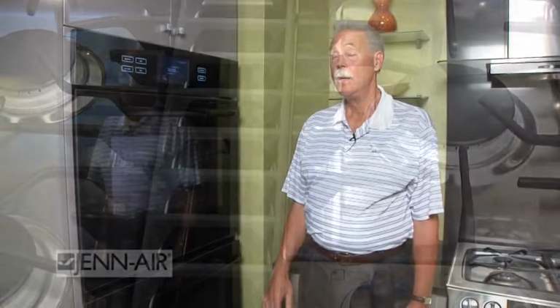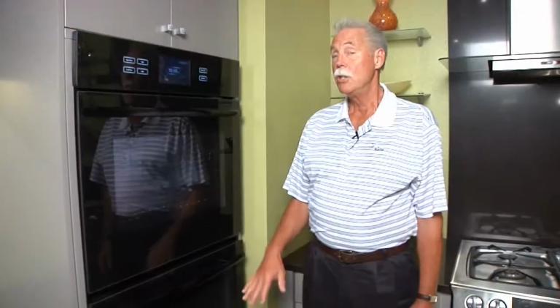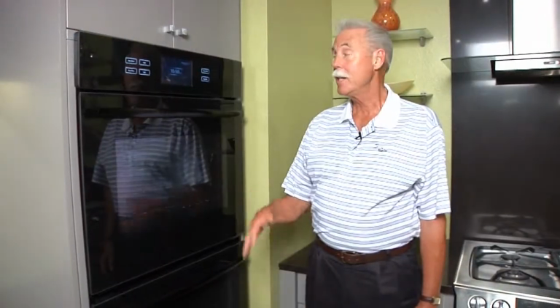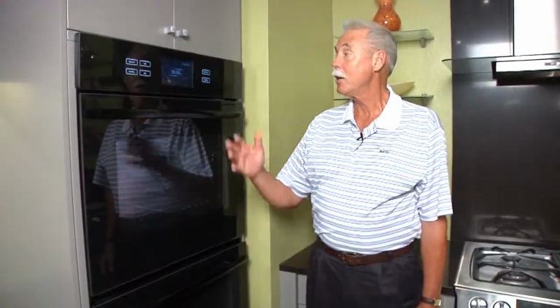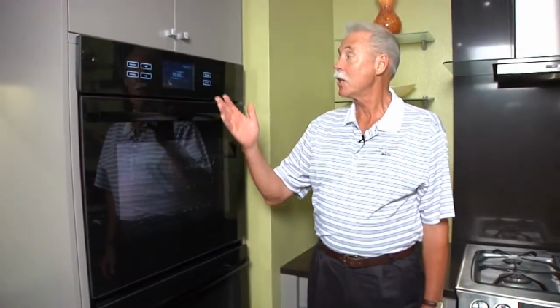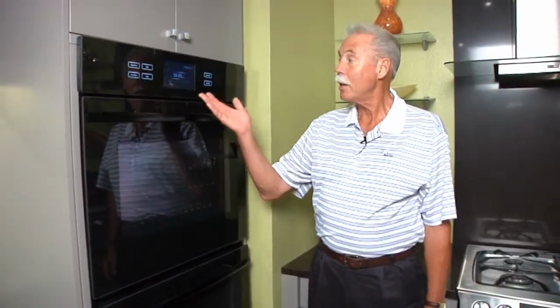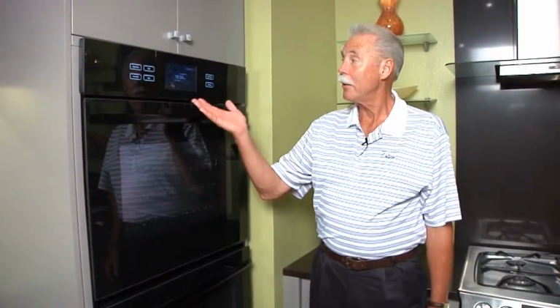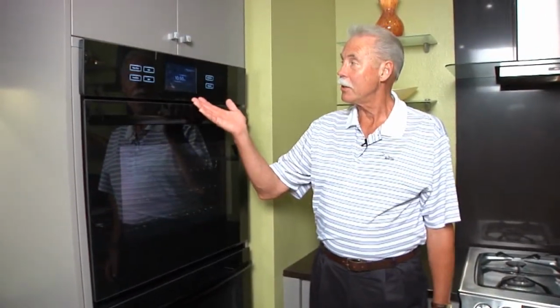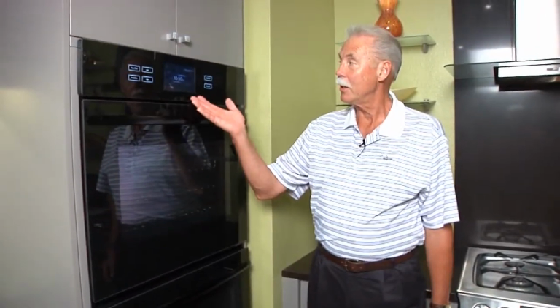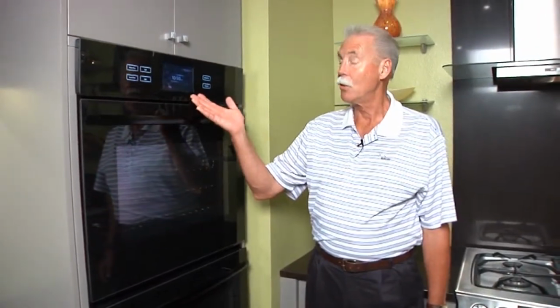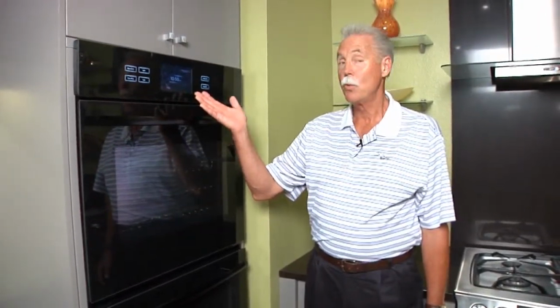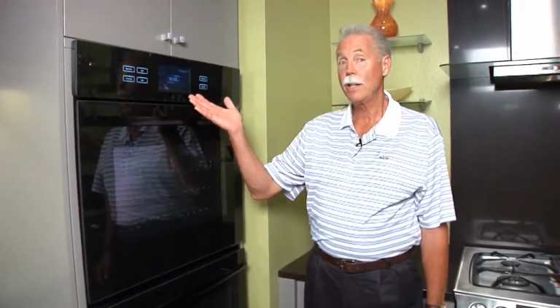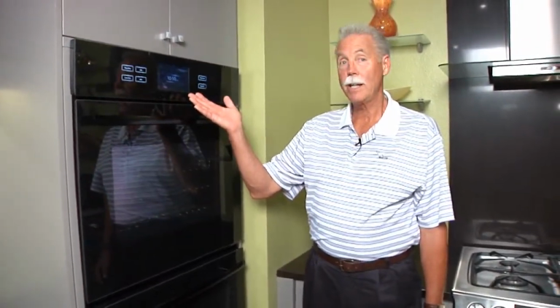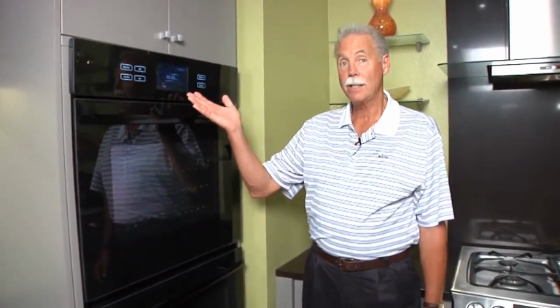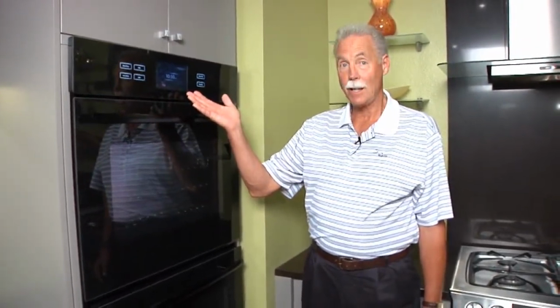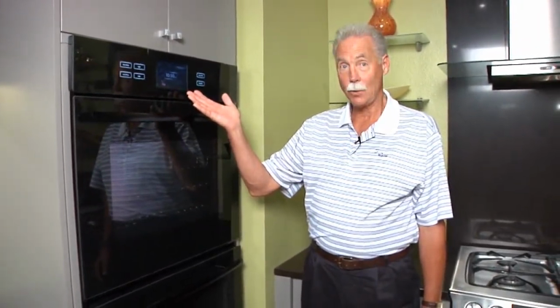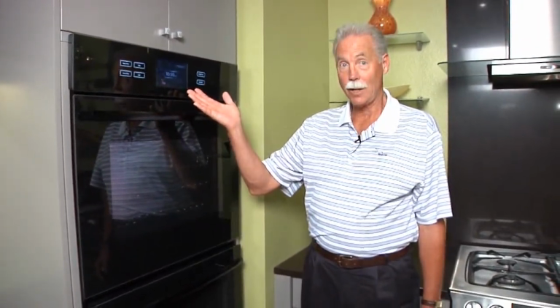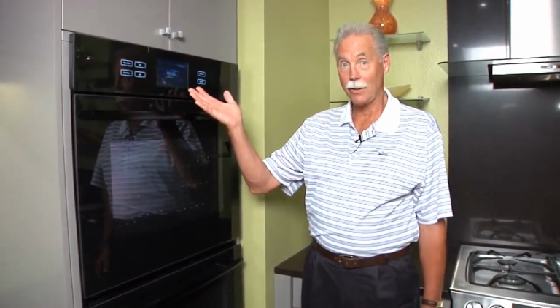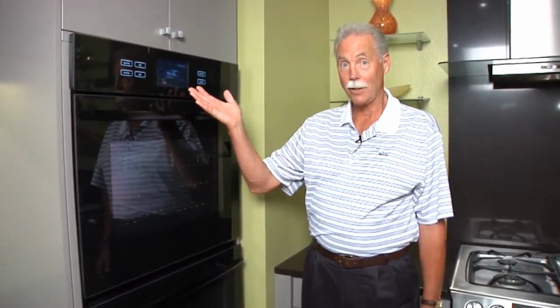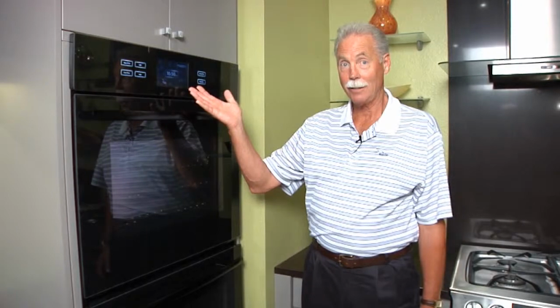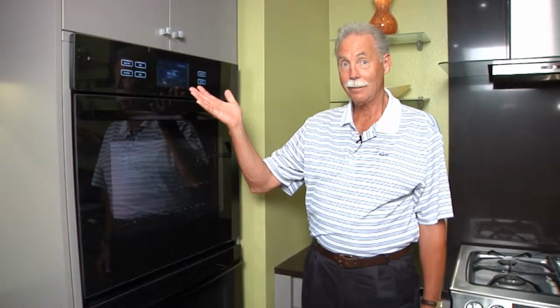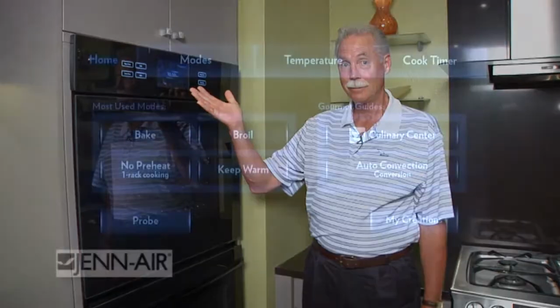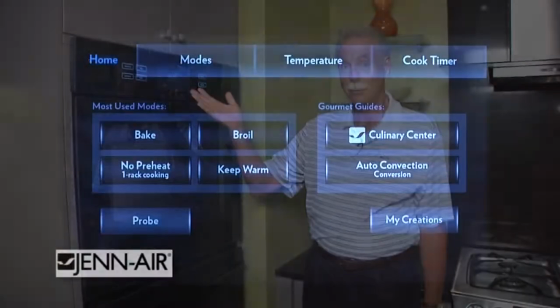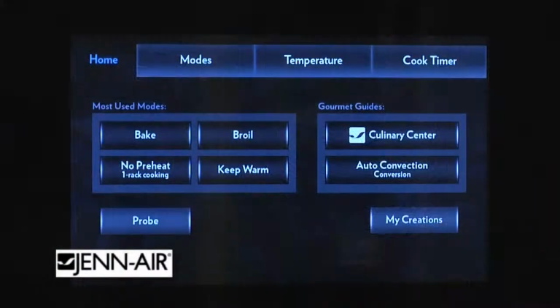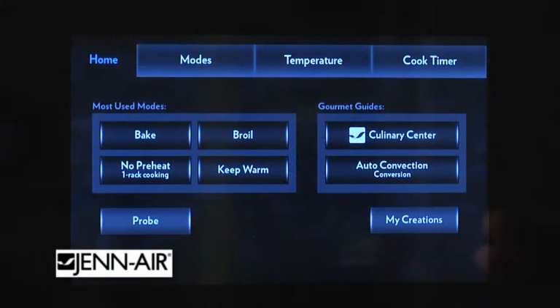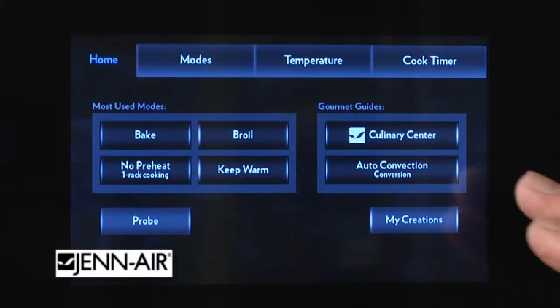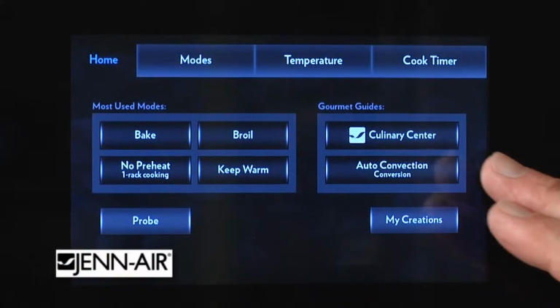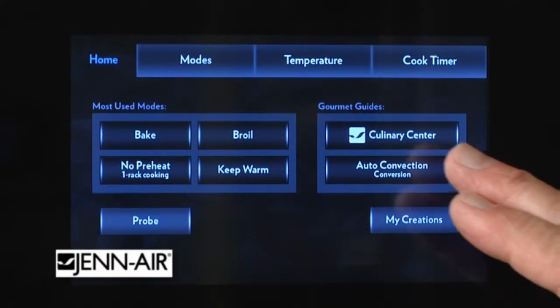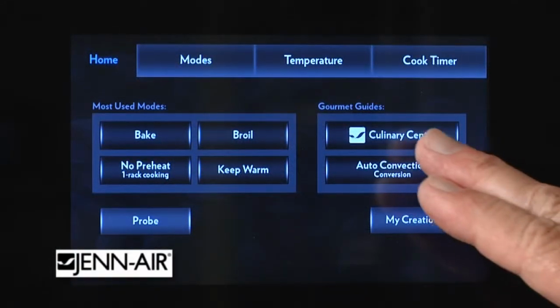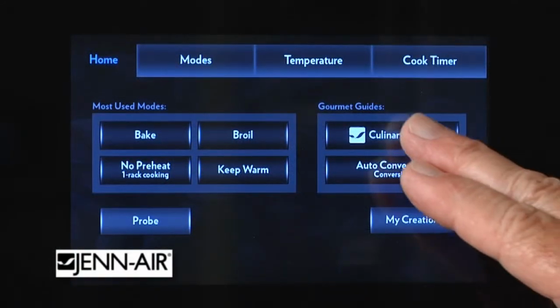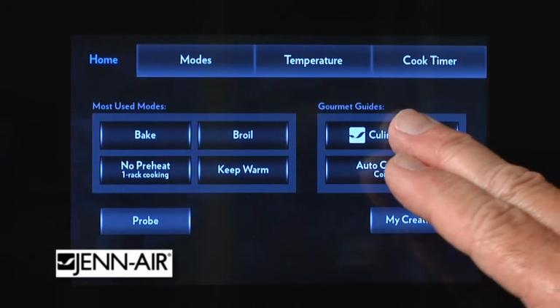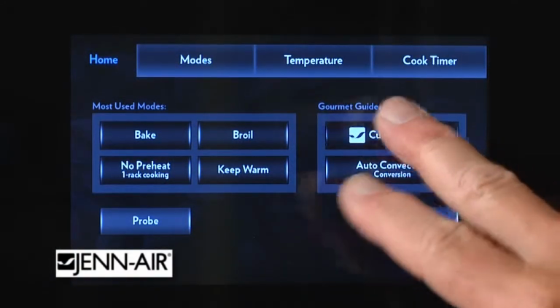Gin Air's Culinary Center really takes the guesswork out of cooking. Let's go to the Culinary Center.